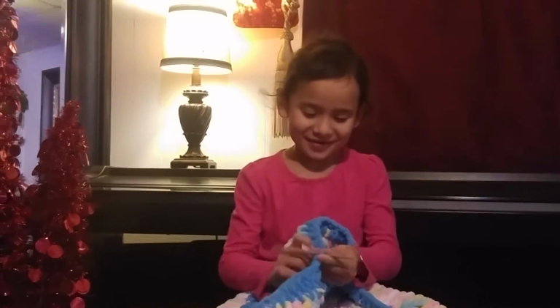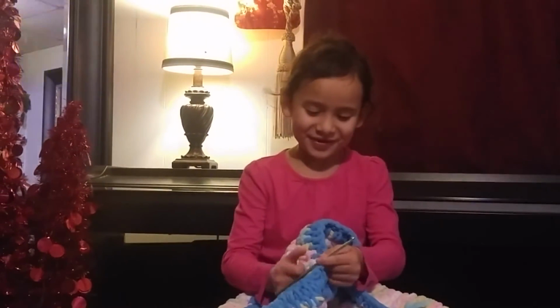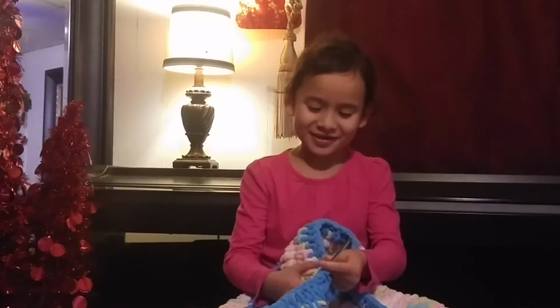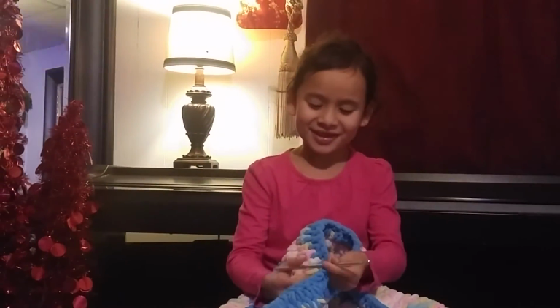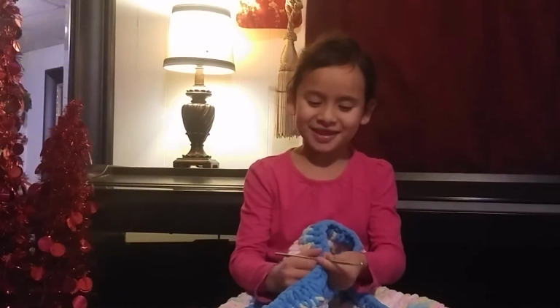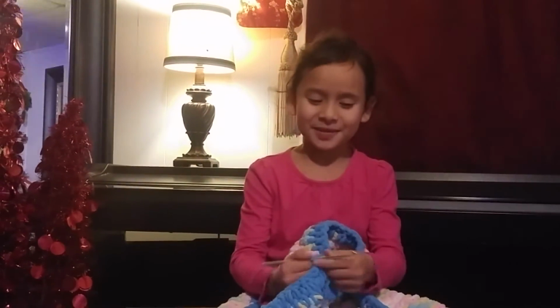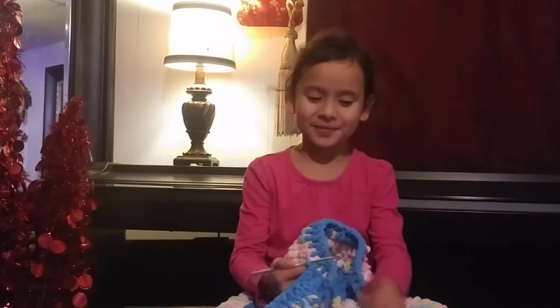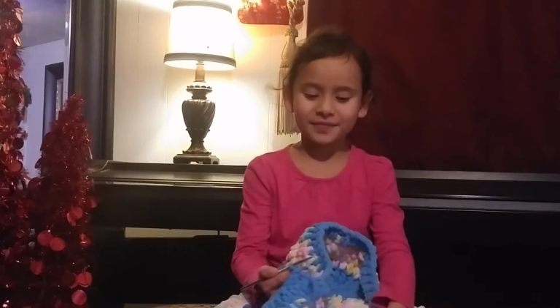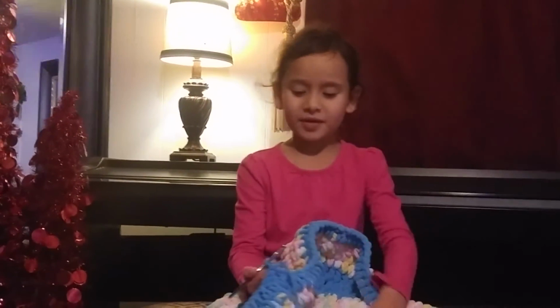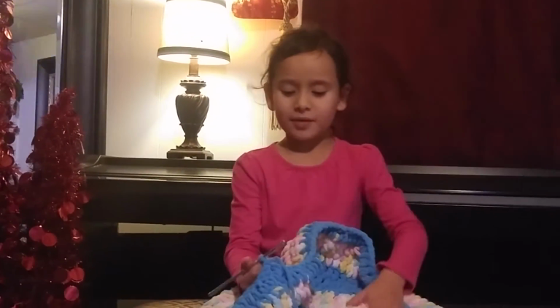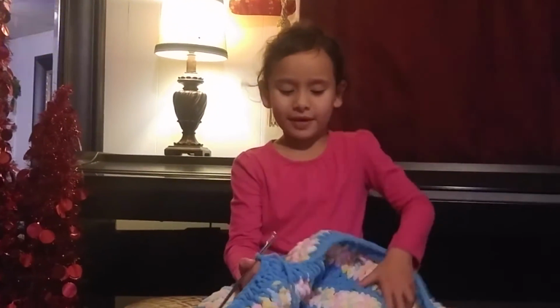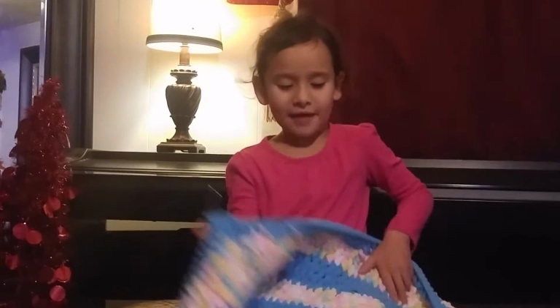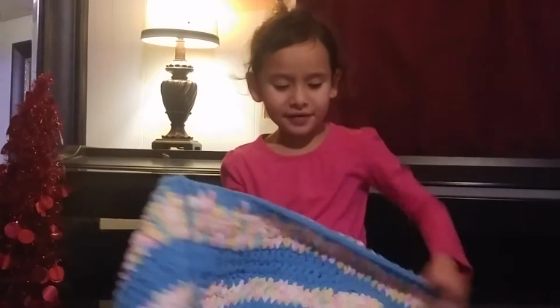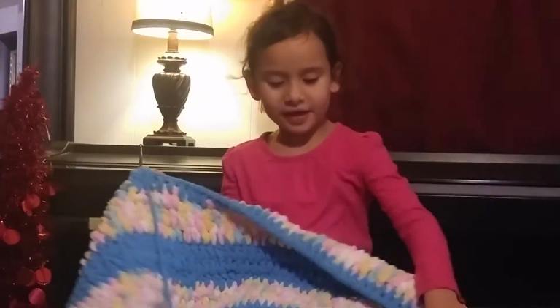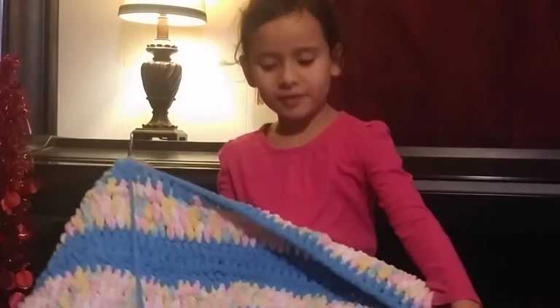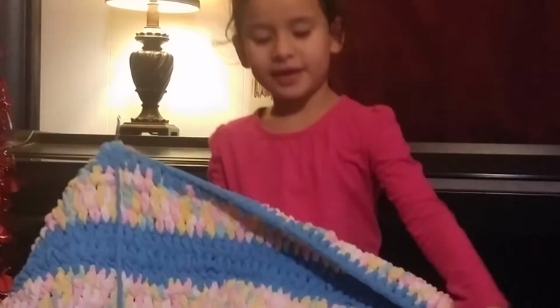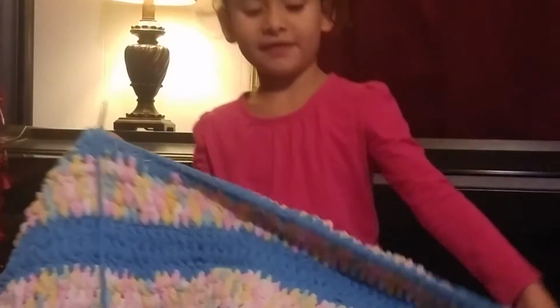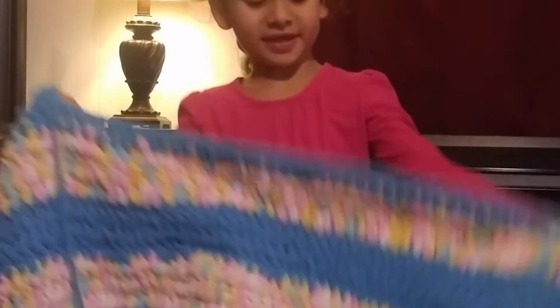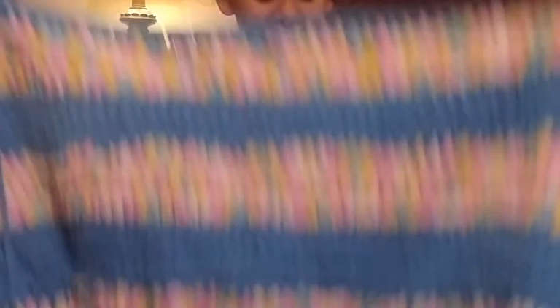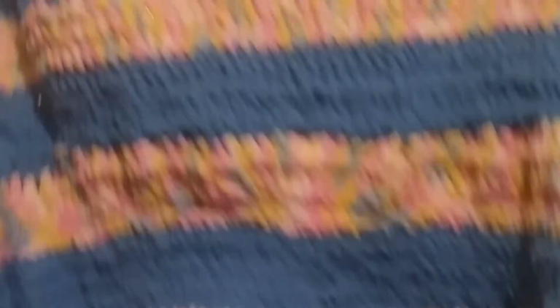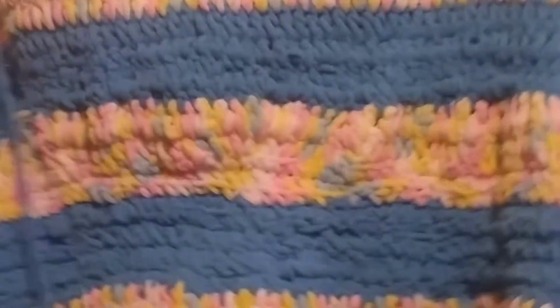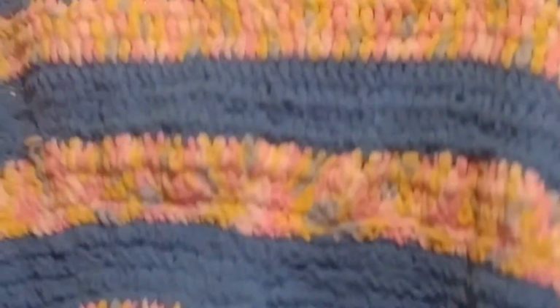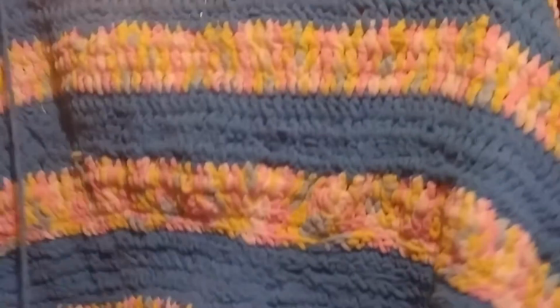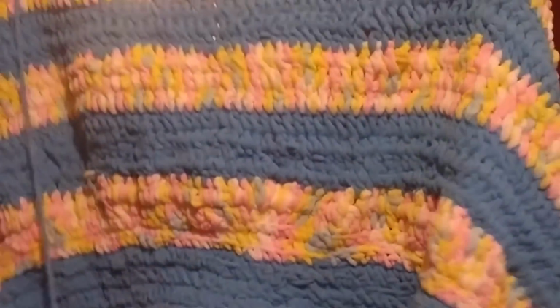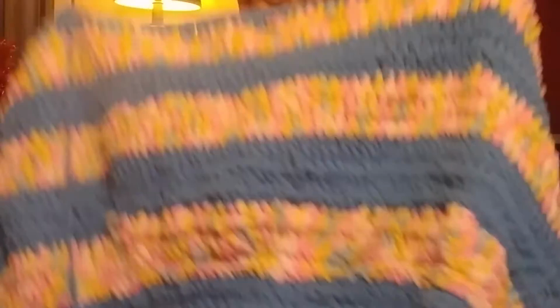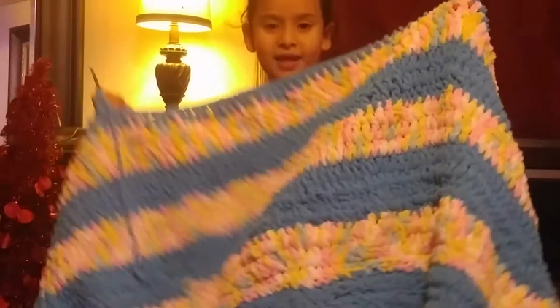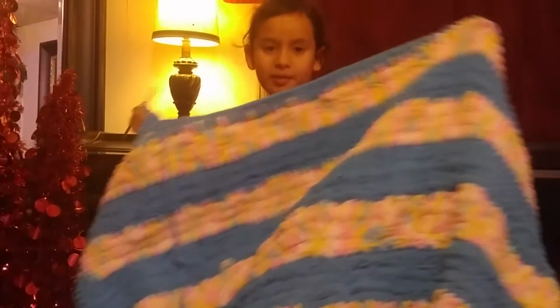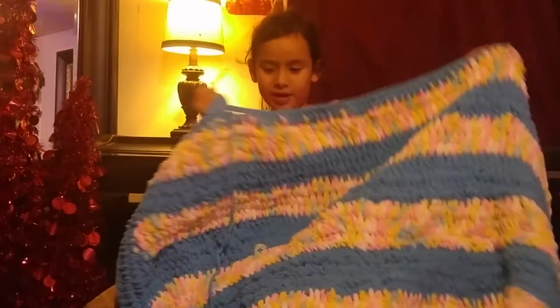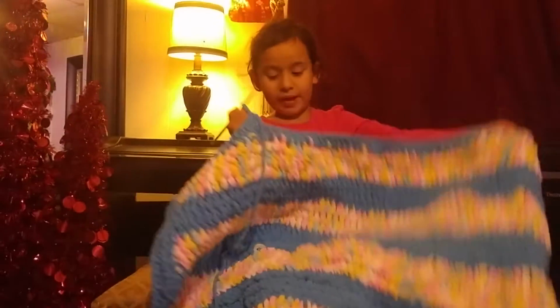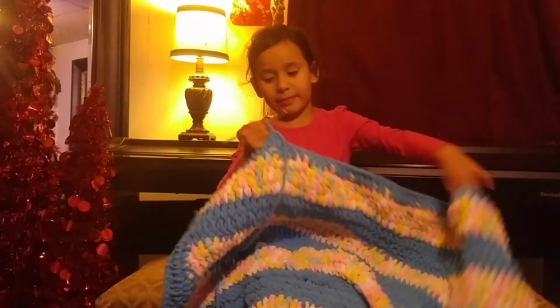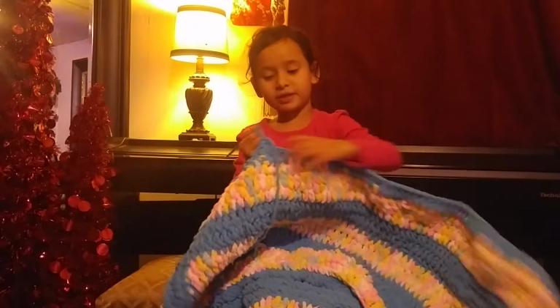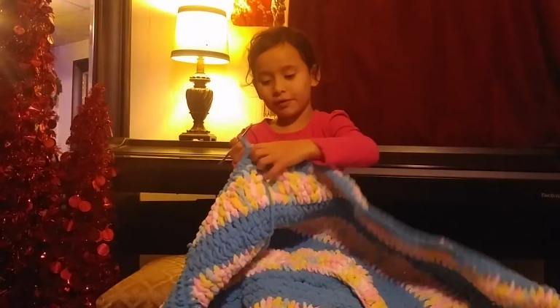So first, we have it here. We have this thing that I made by myself.